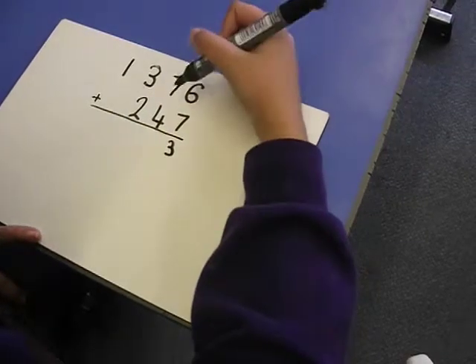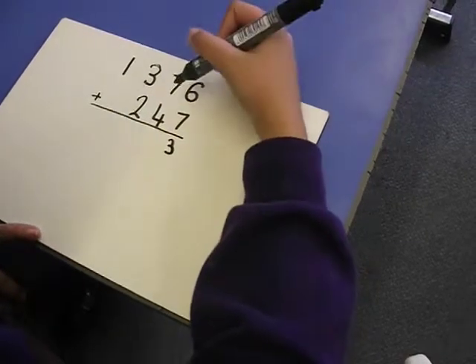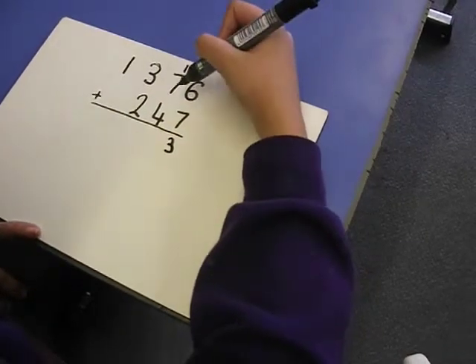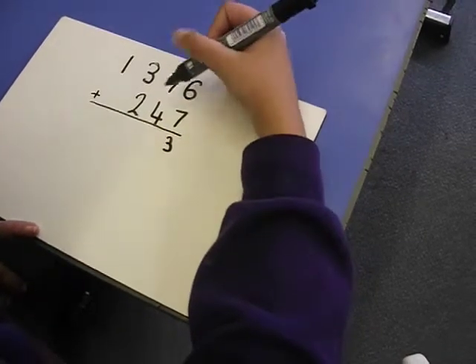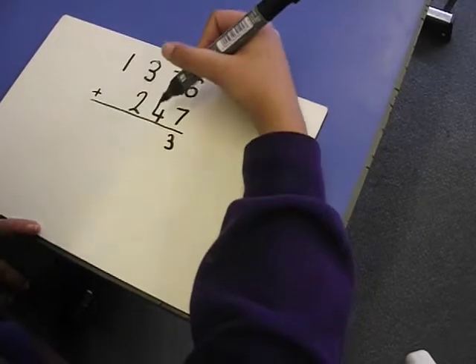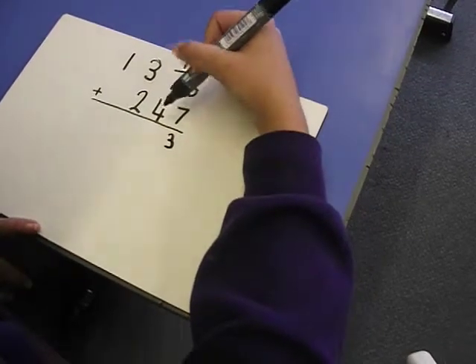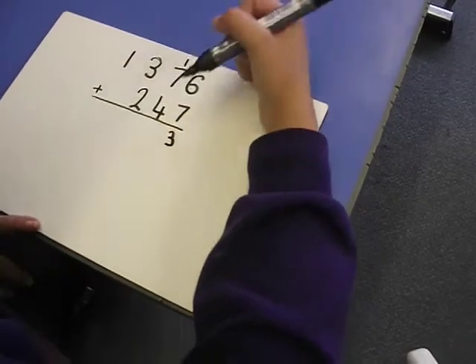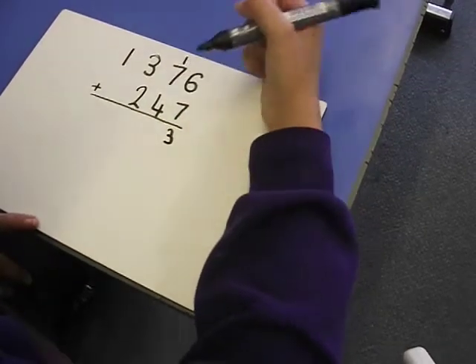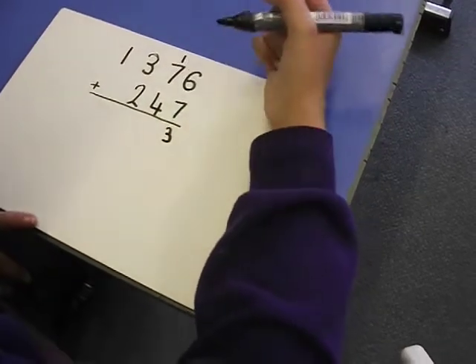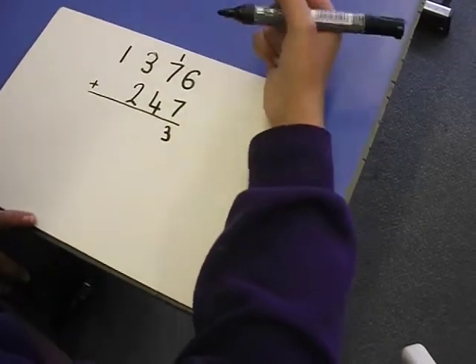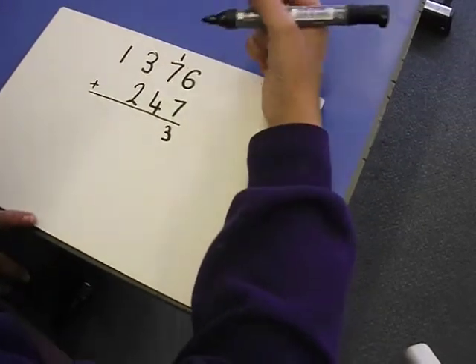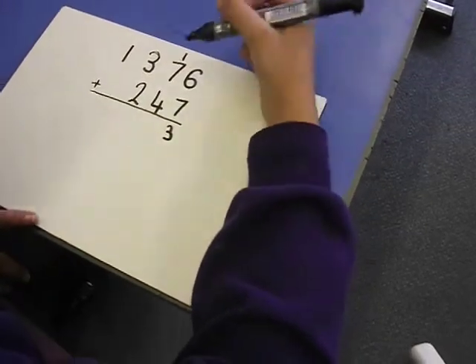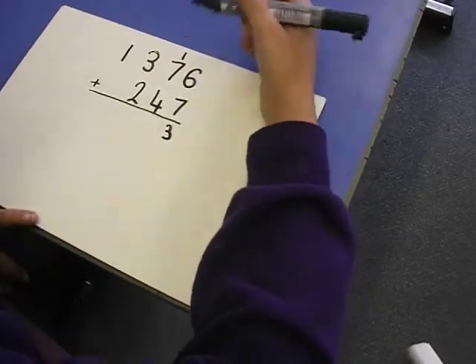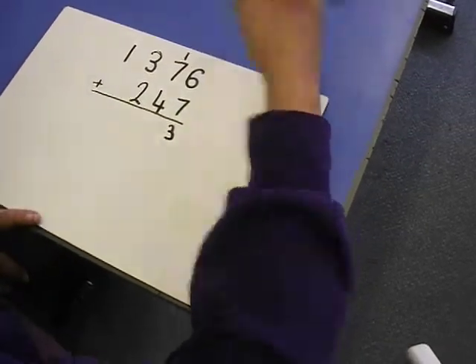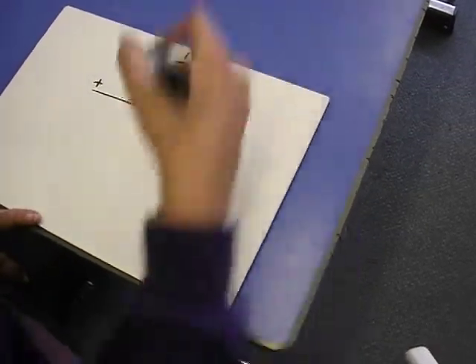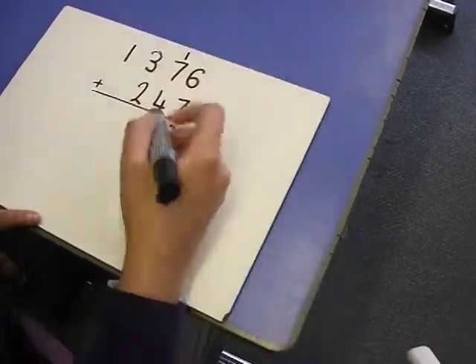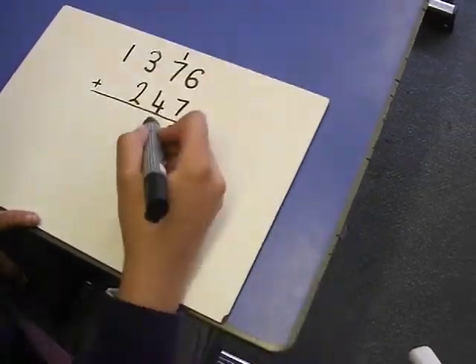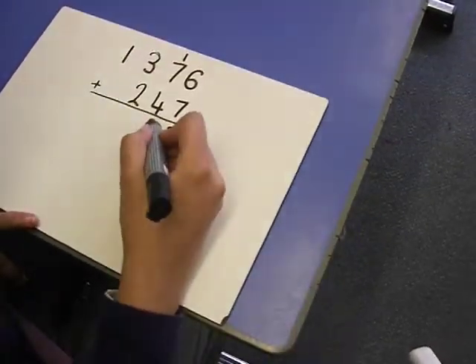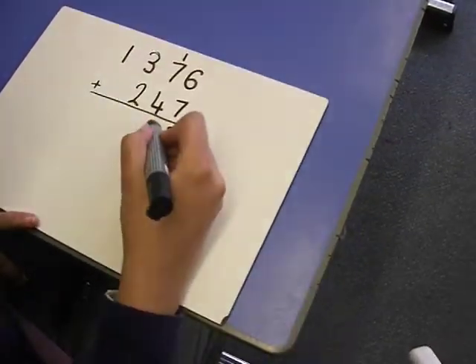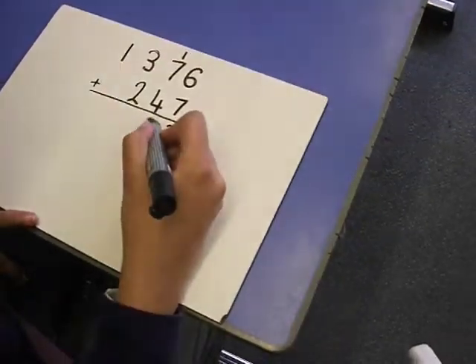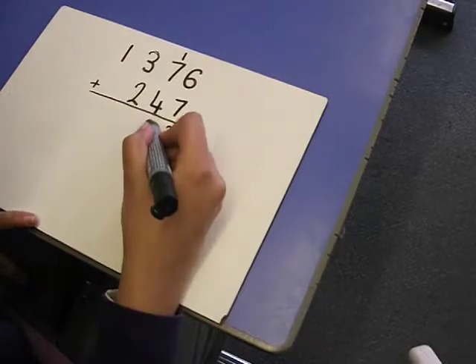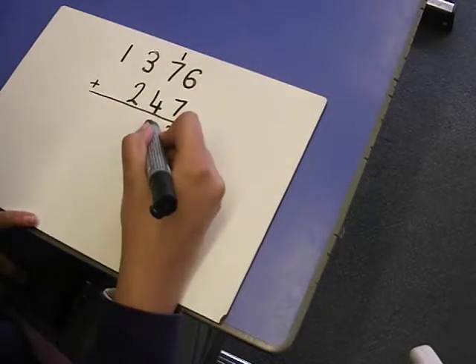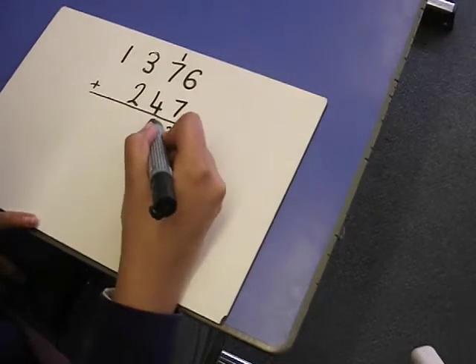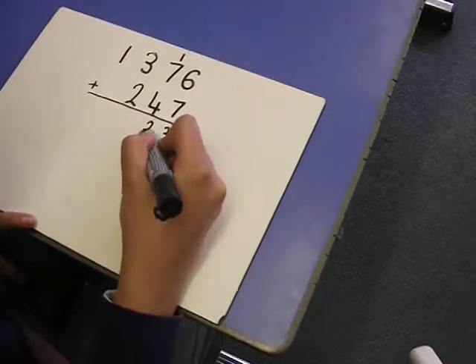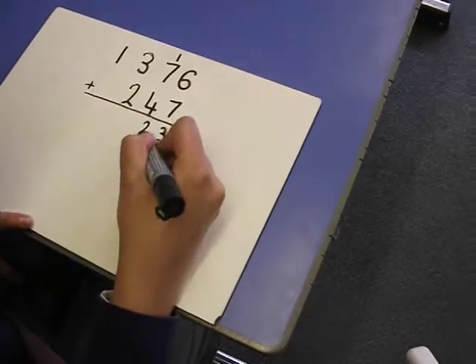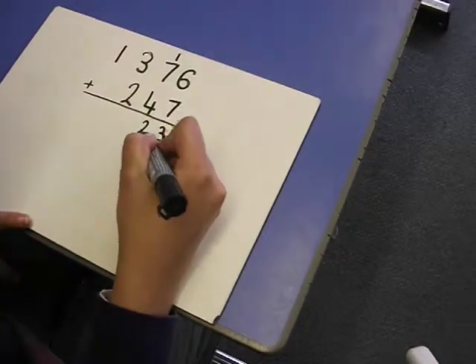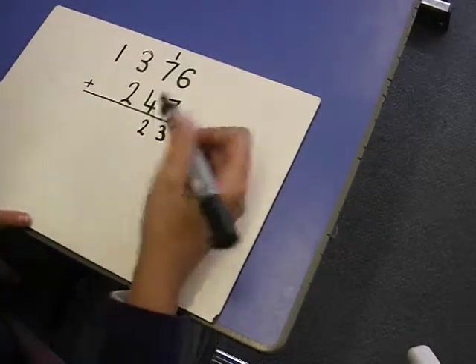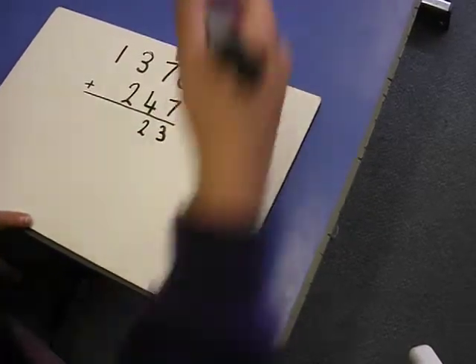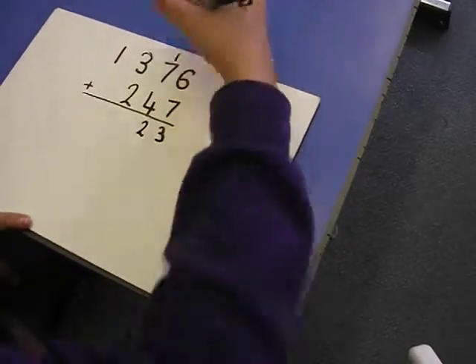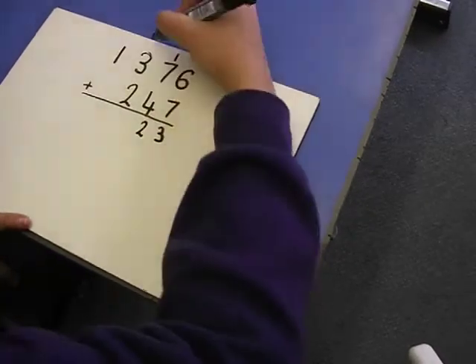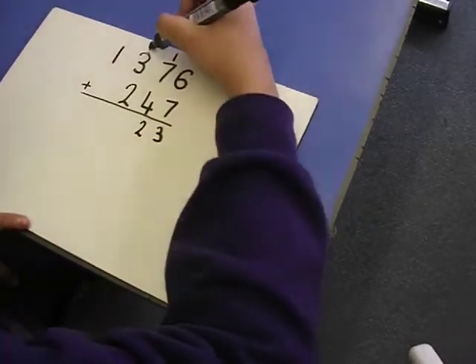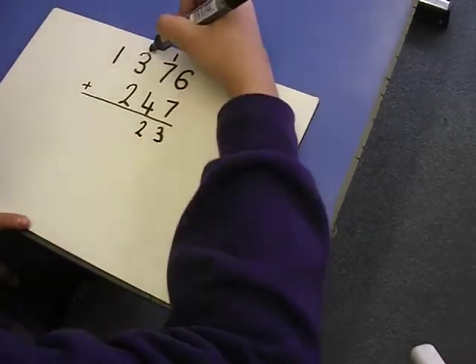7 tens plus 4 tens is 11, plus the 1 carried is 12 tens, carry the 1.